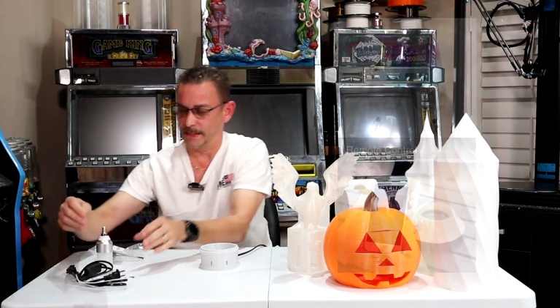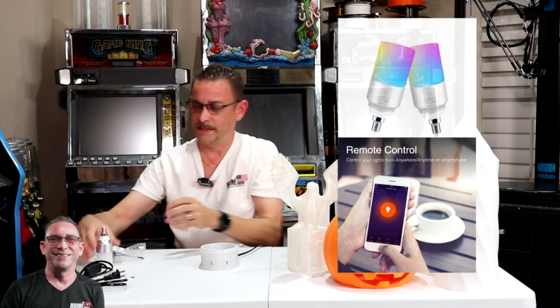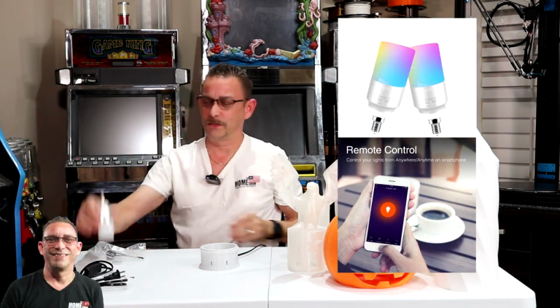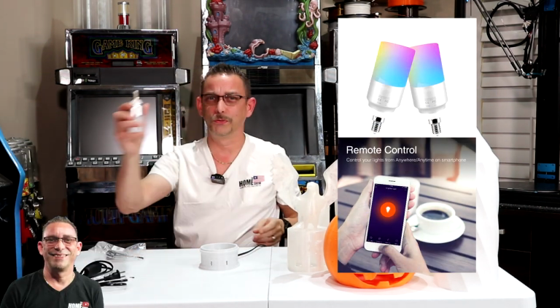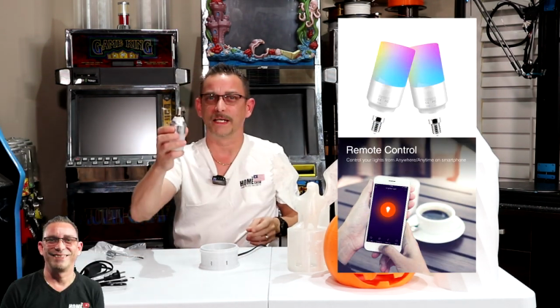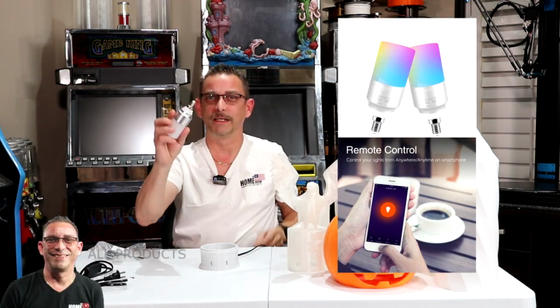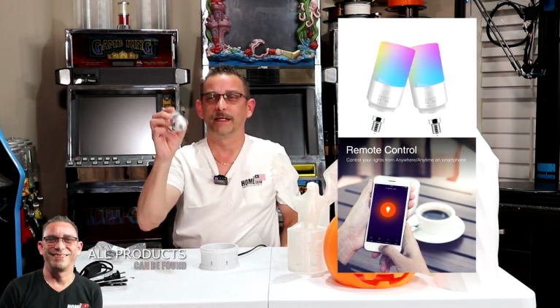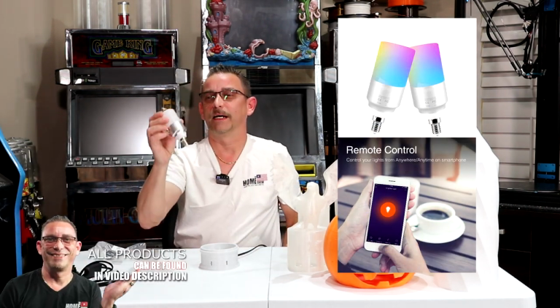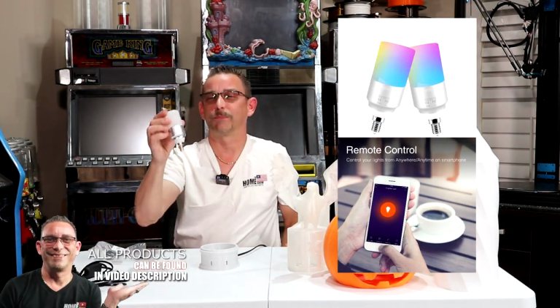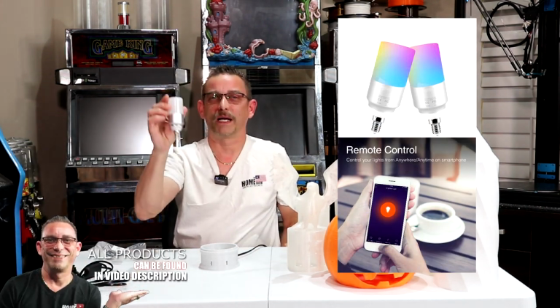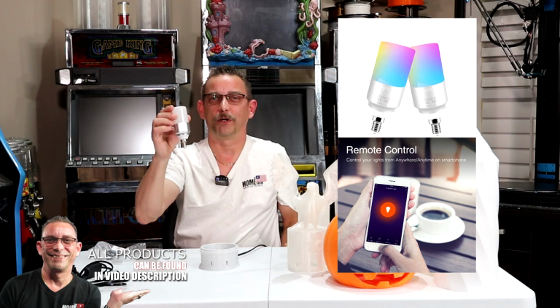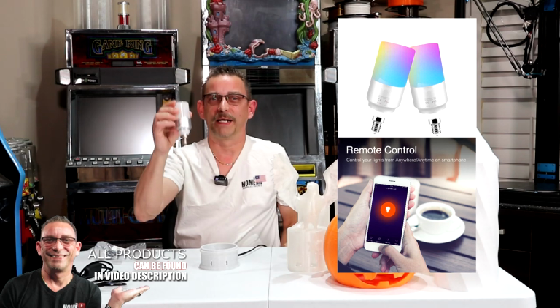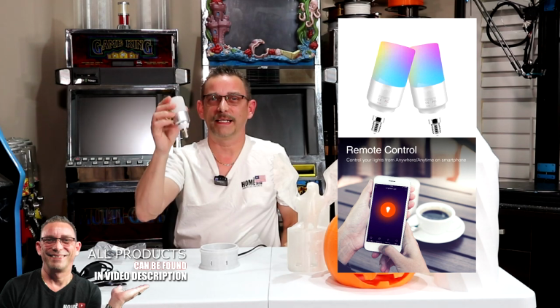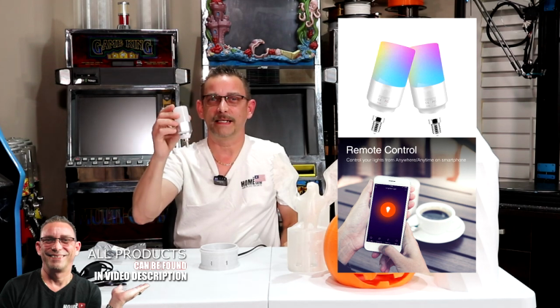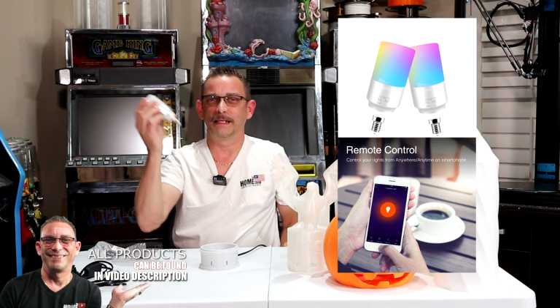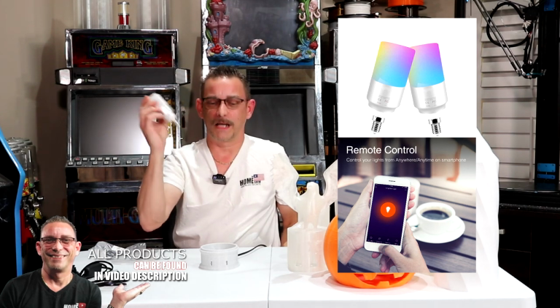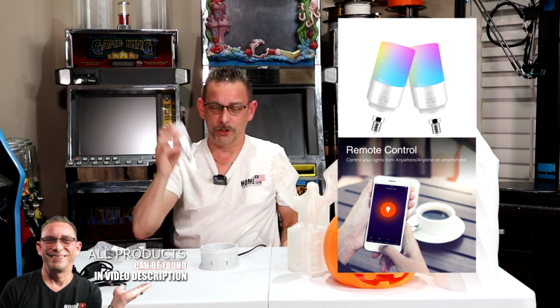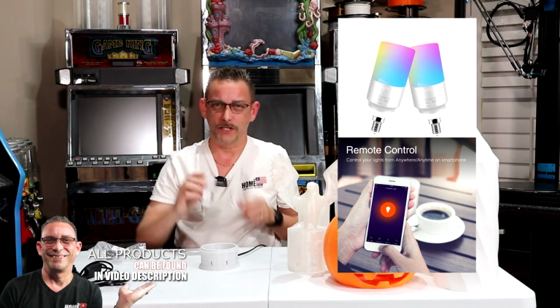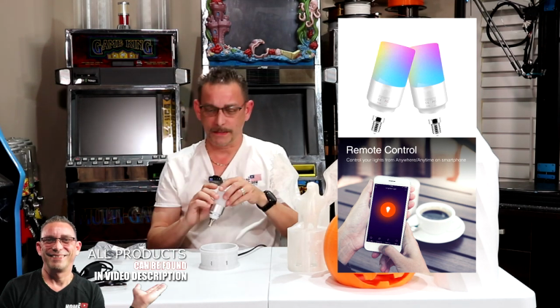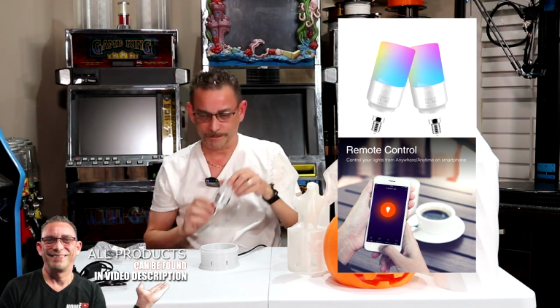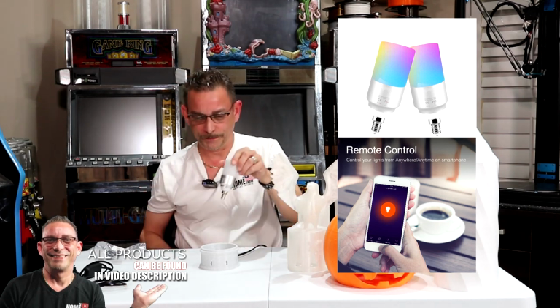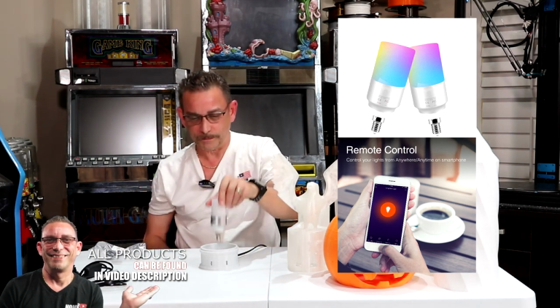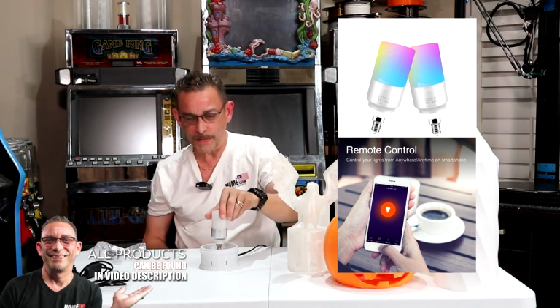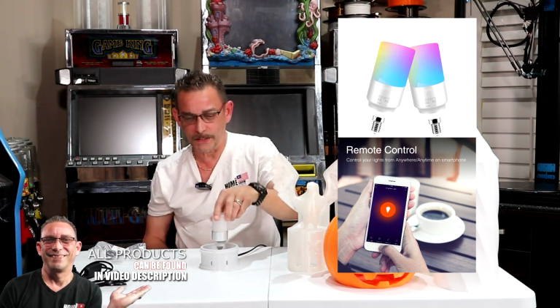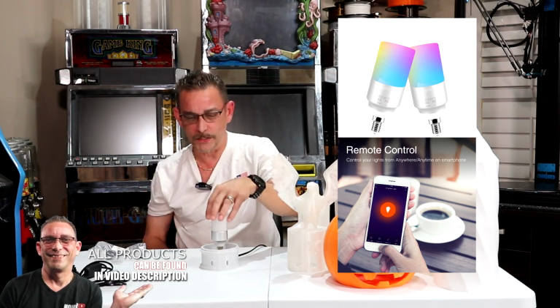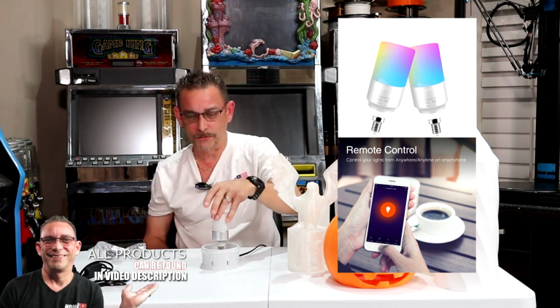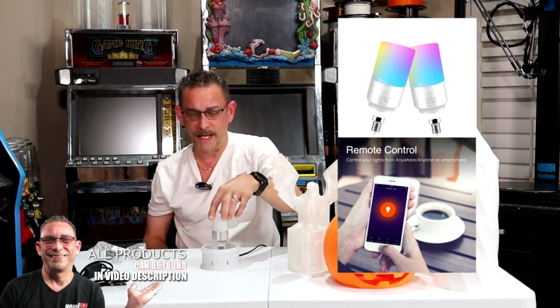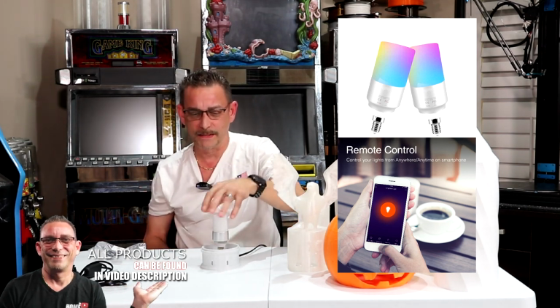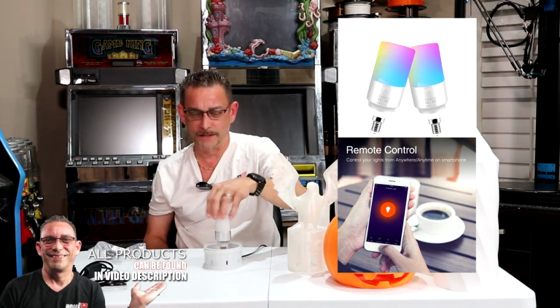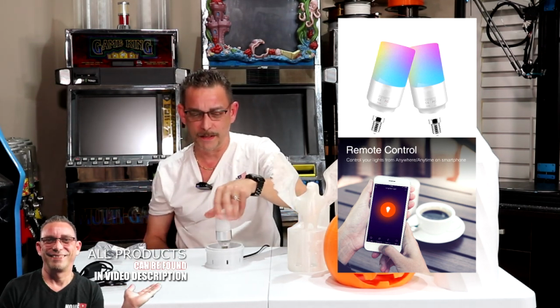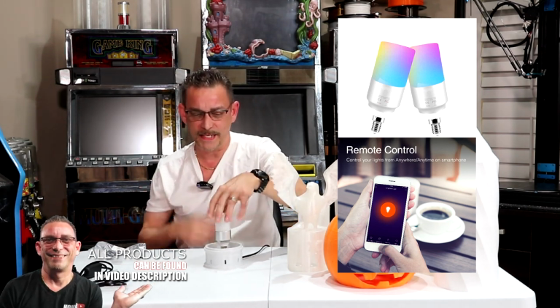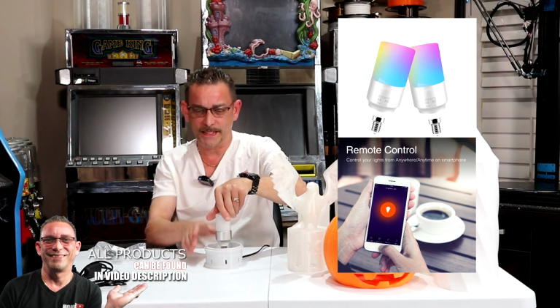And this is the Tuya smart light bulb, LED color changing. So you just screw that into your base here.